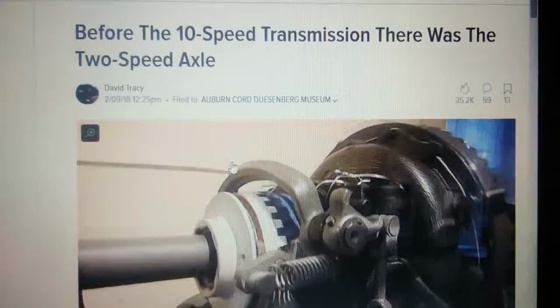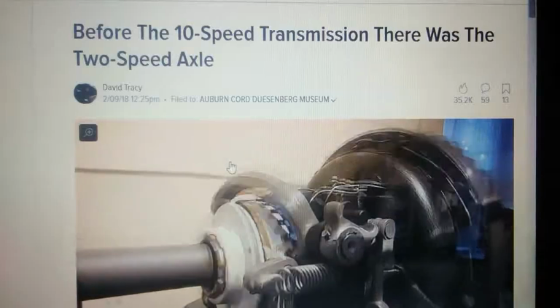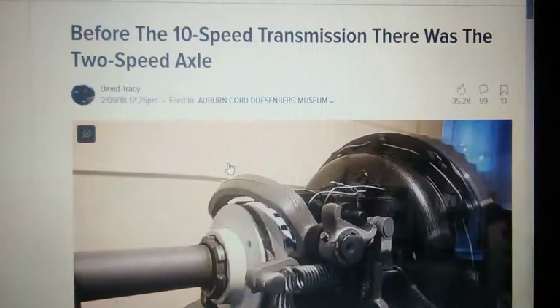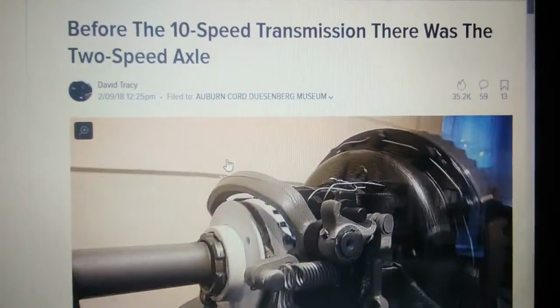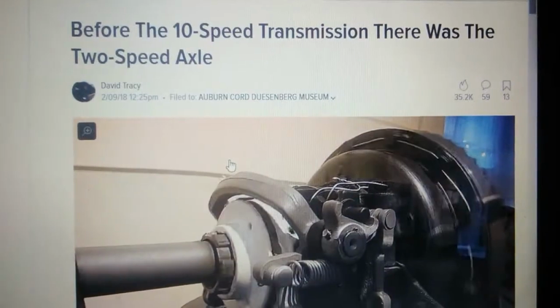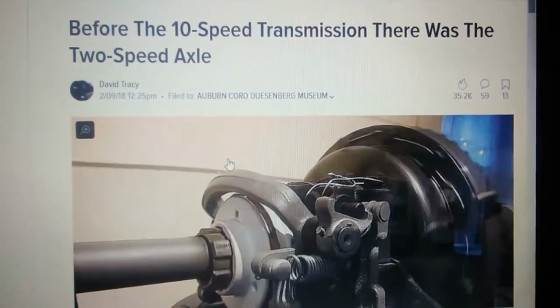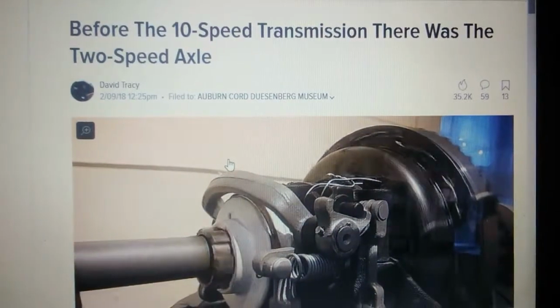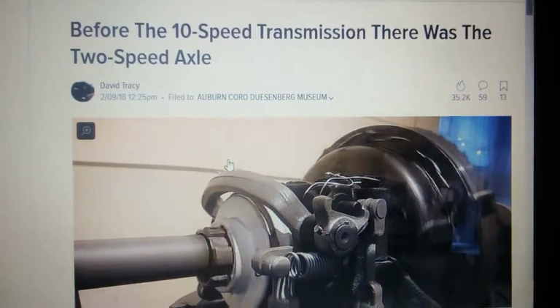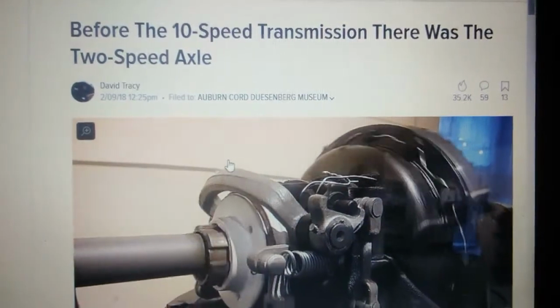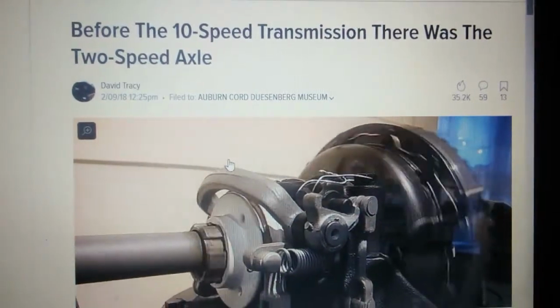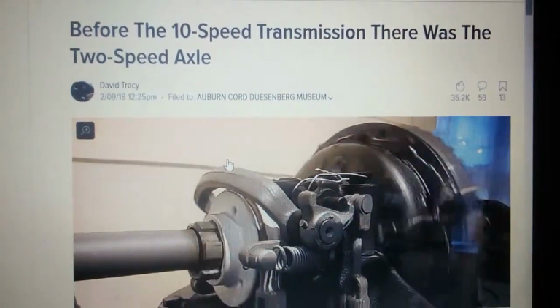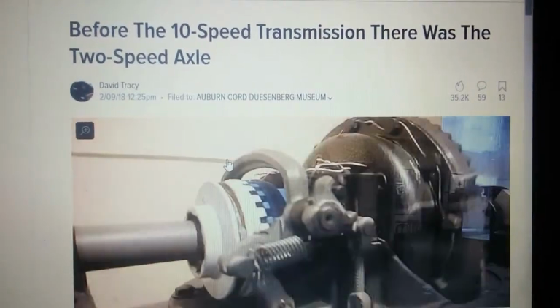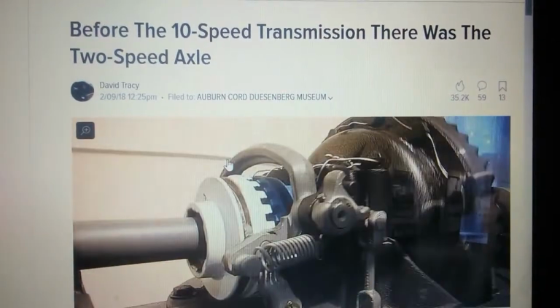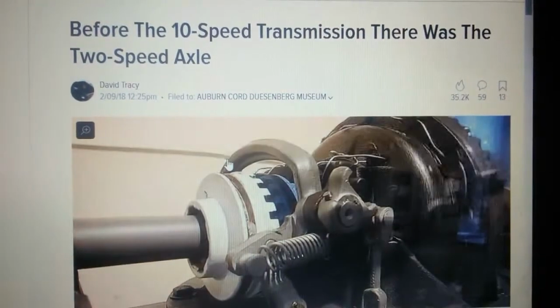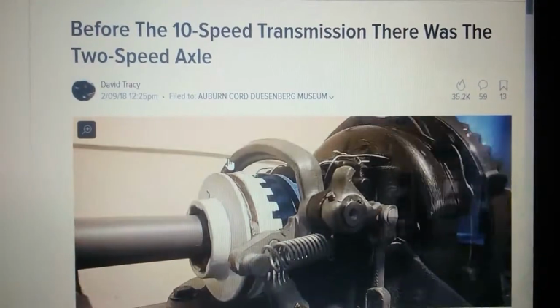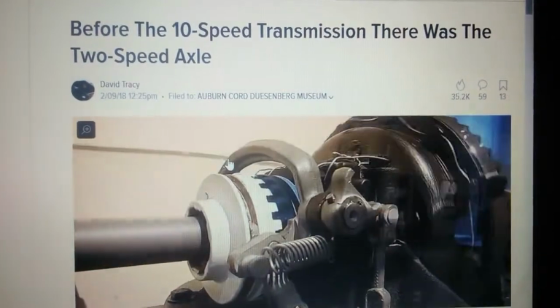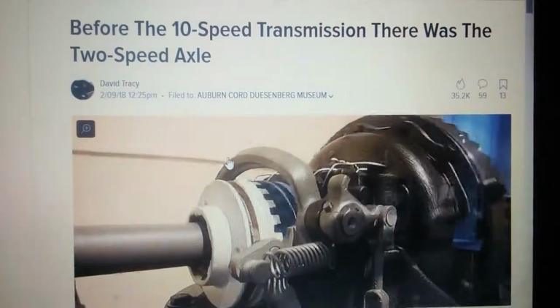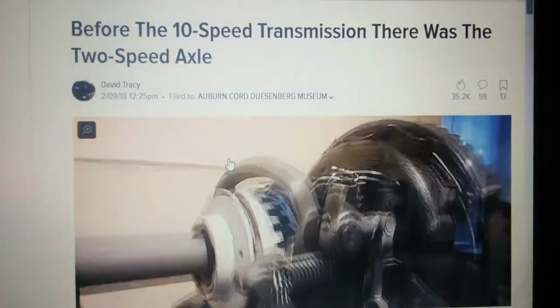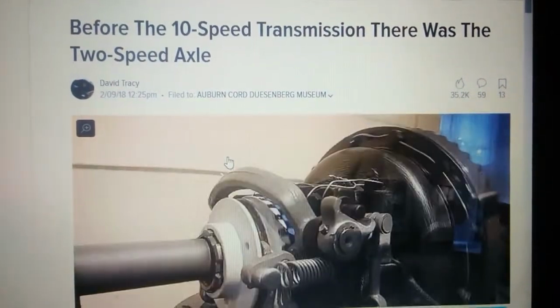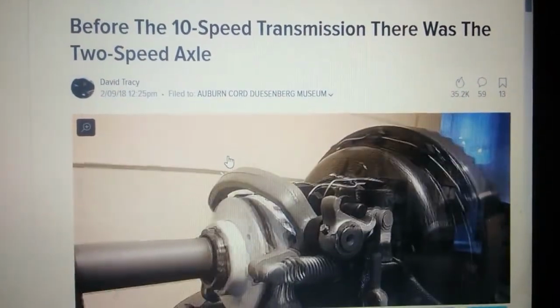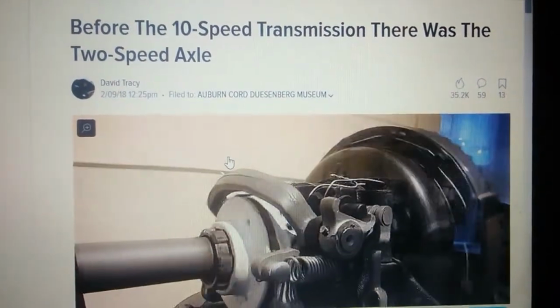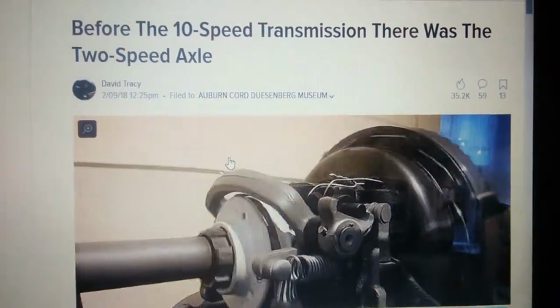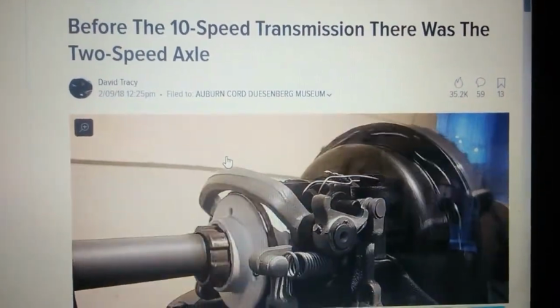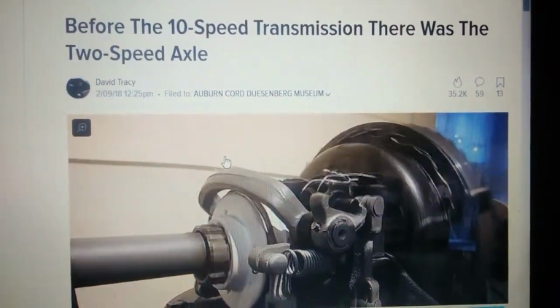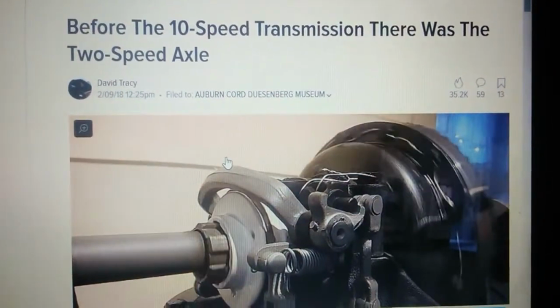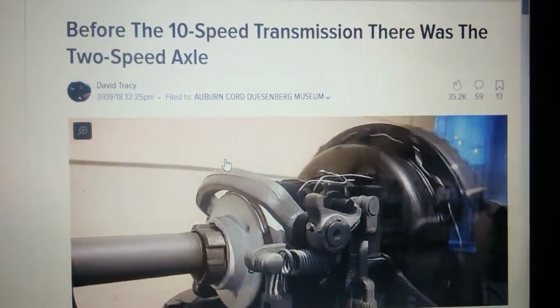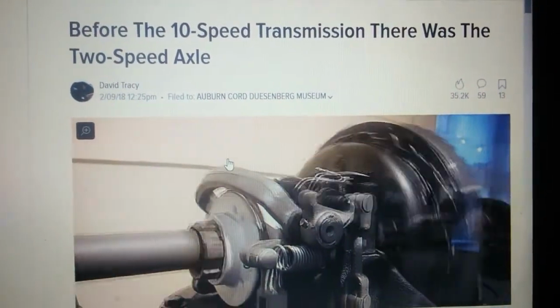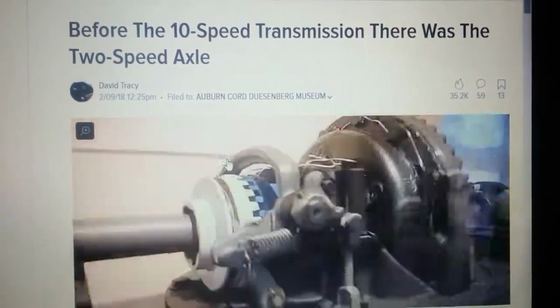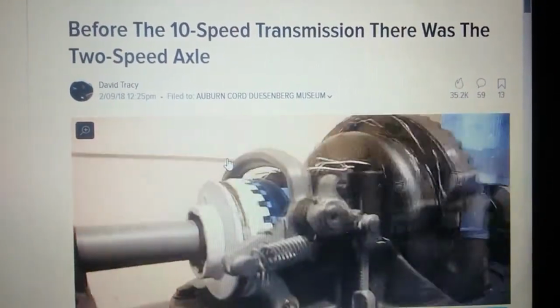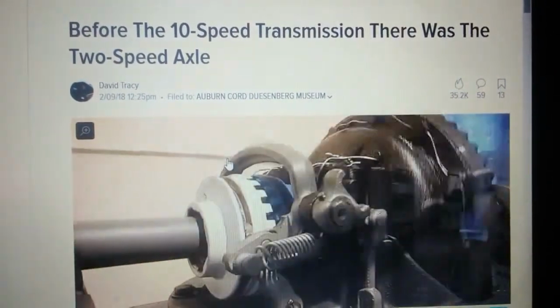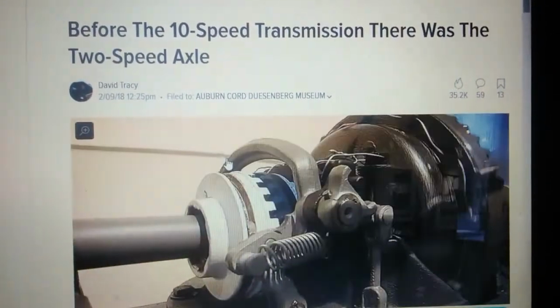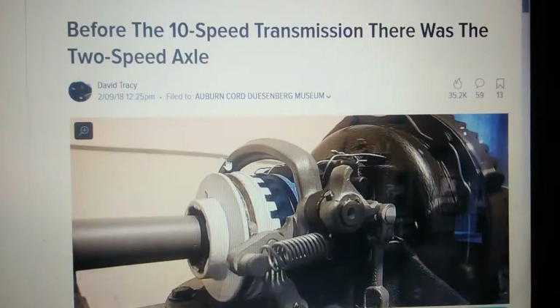Here is the two-speed transmission, good for electric vehicles.